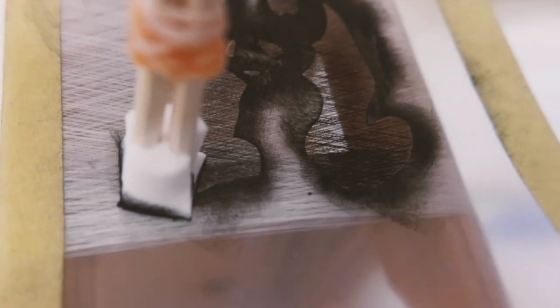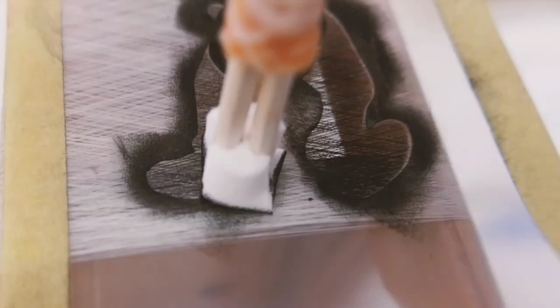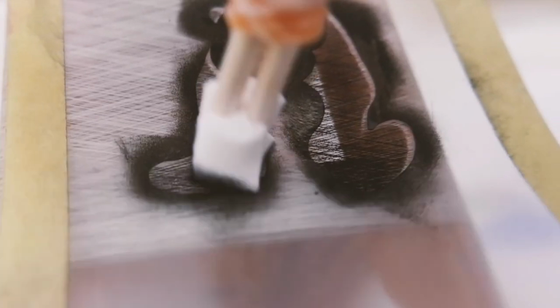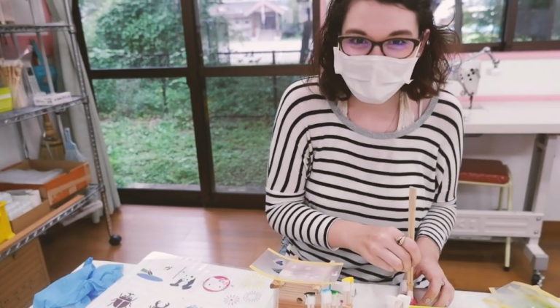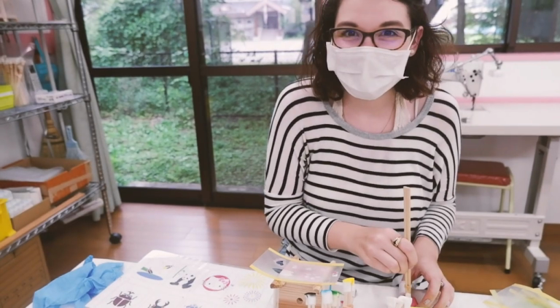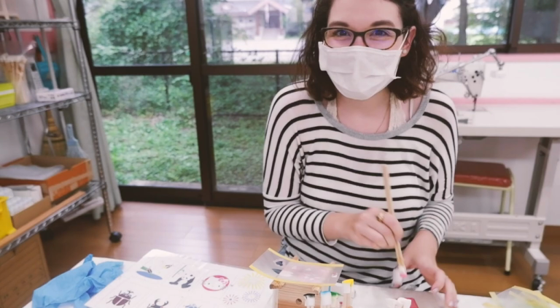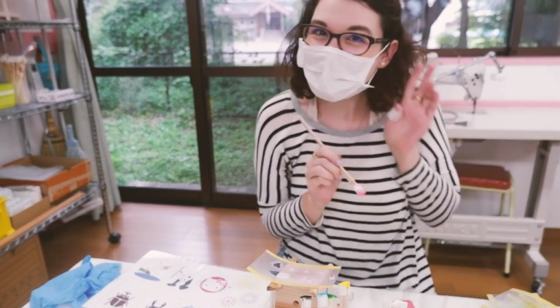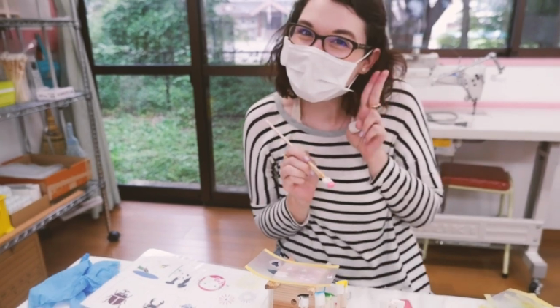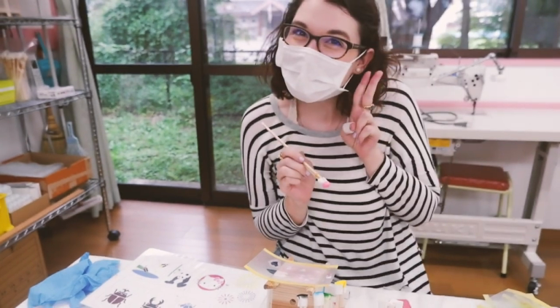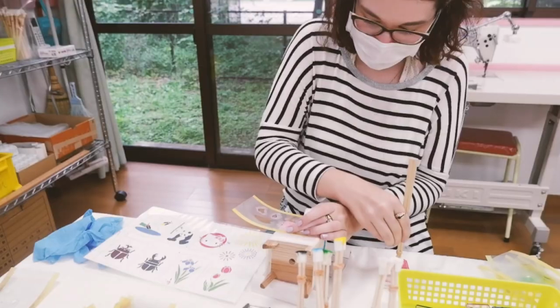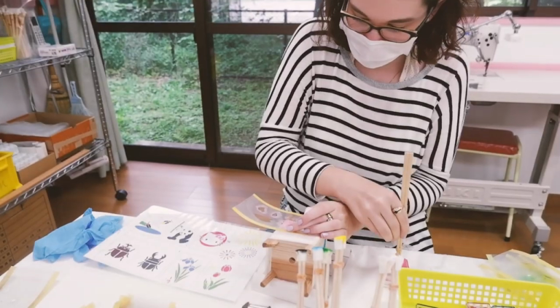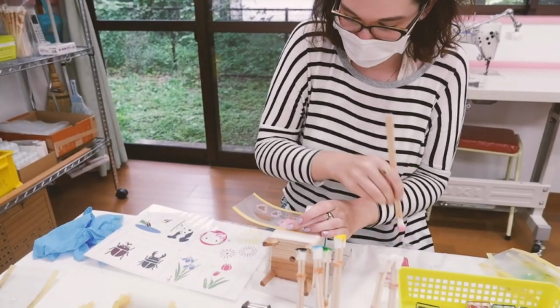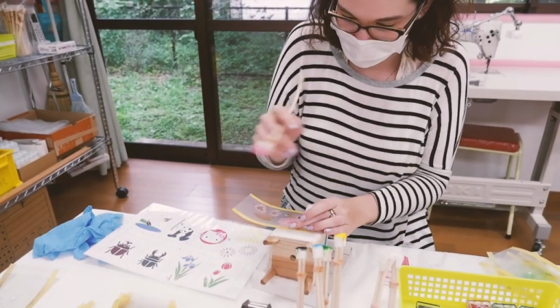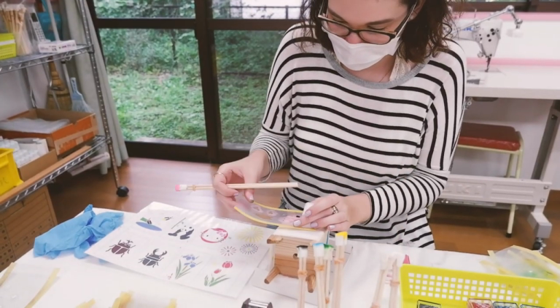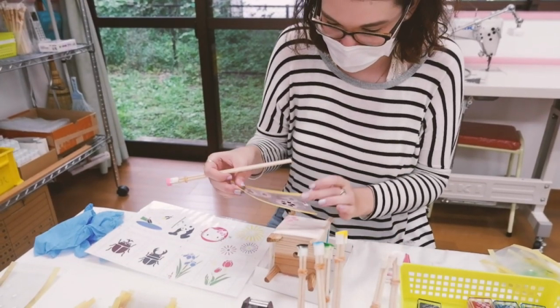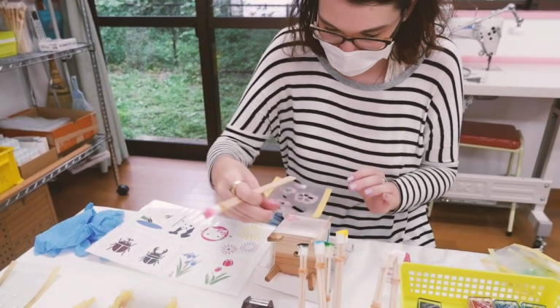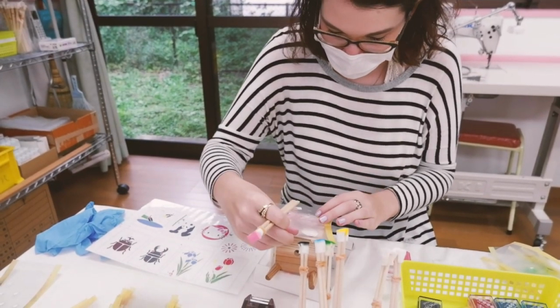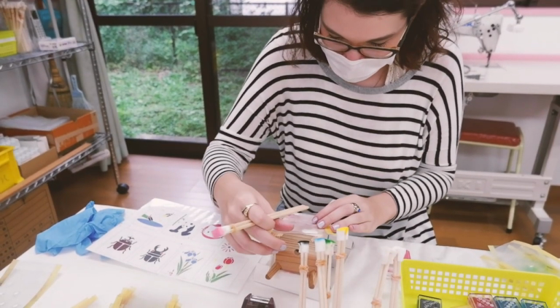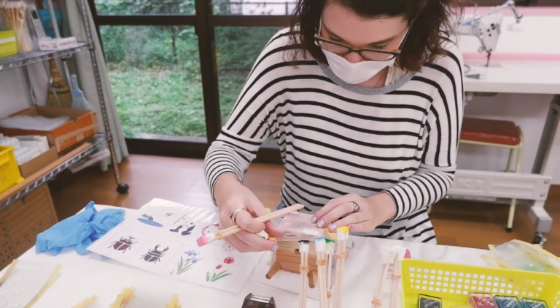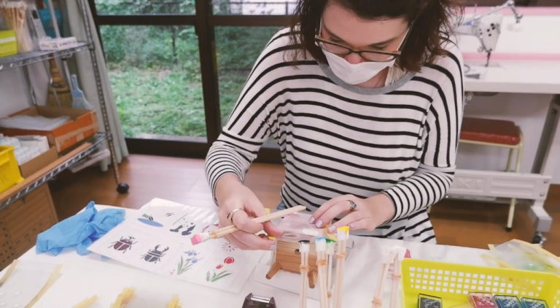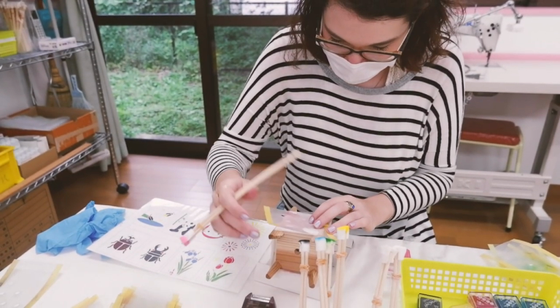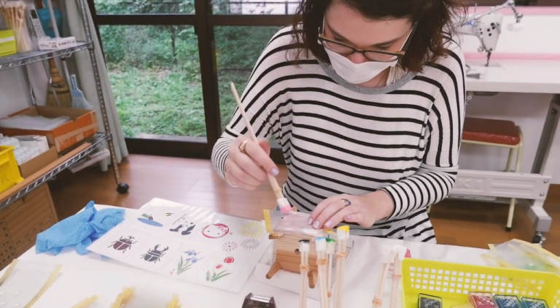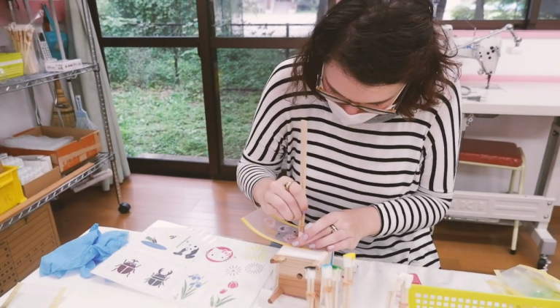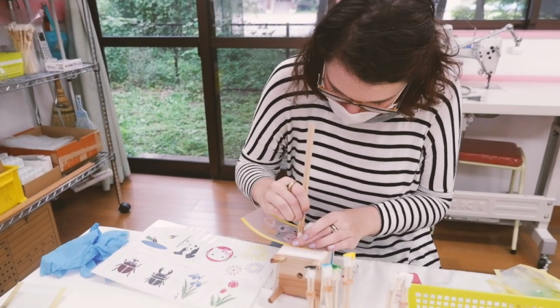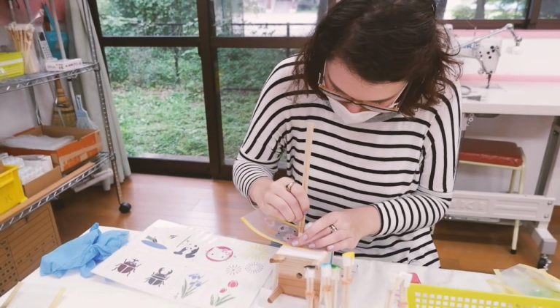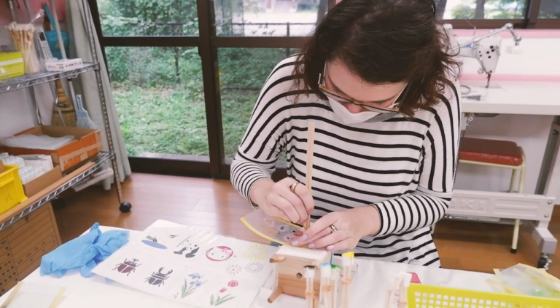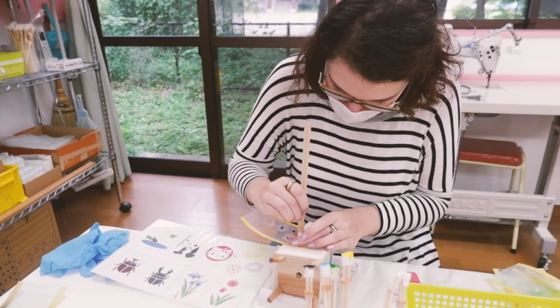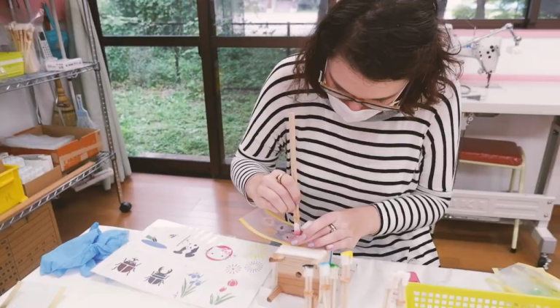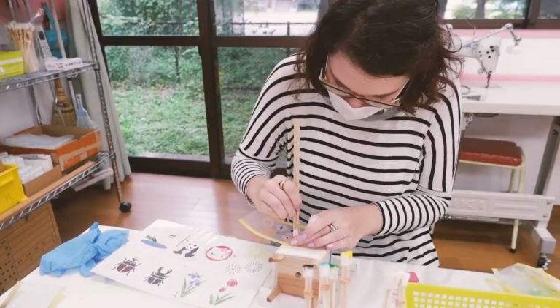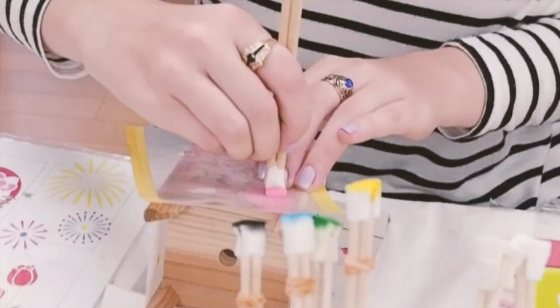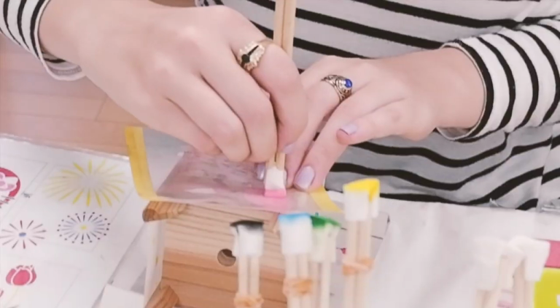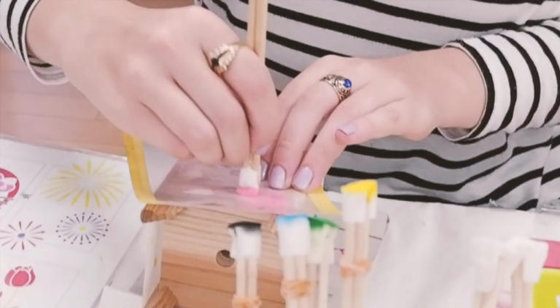During the time of my visit, many of the shops were closed, so I opted to make my own little lantern made with hand-woven silk.